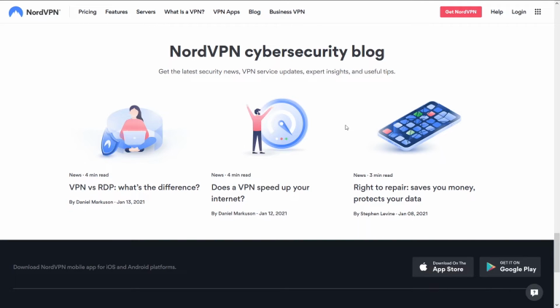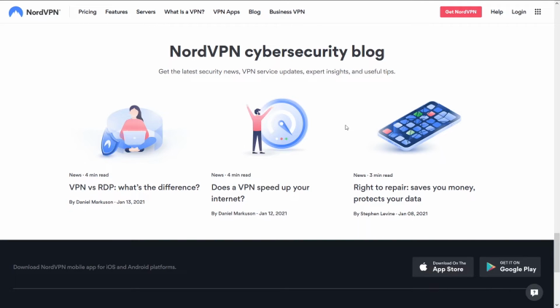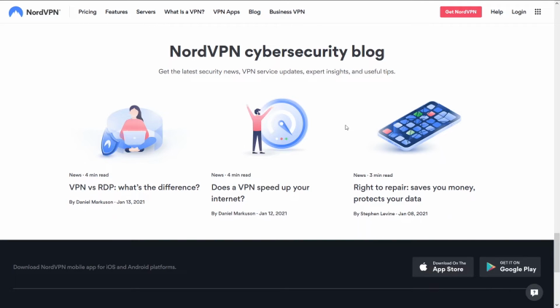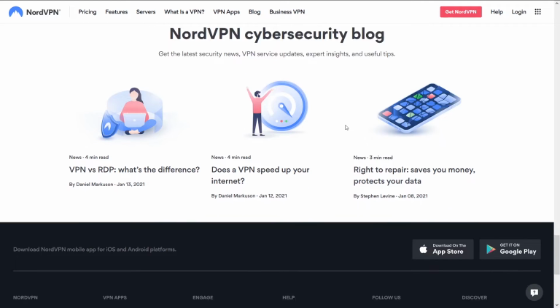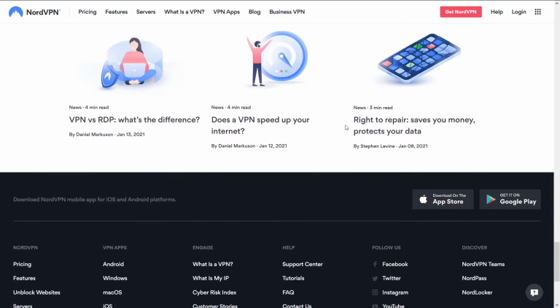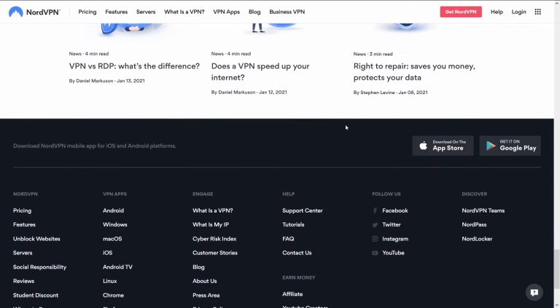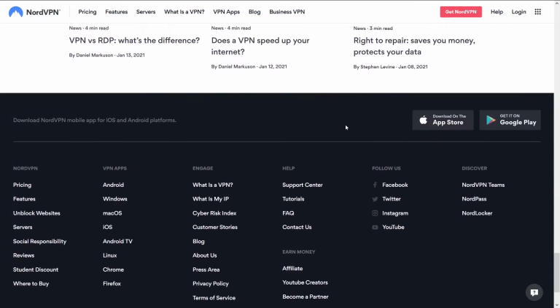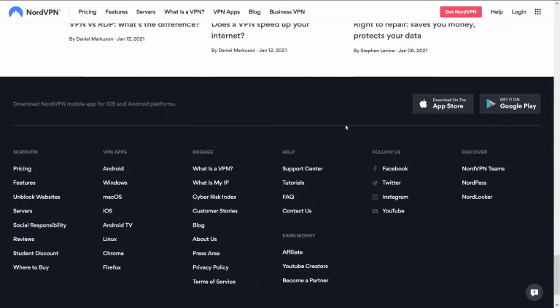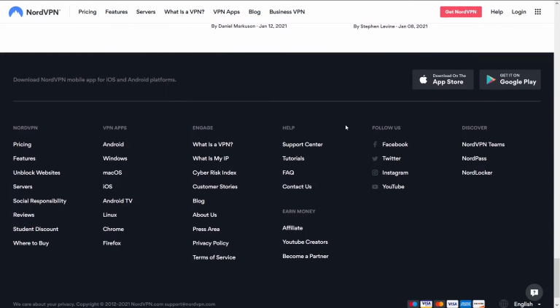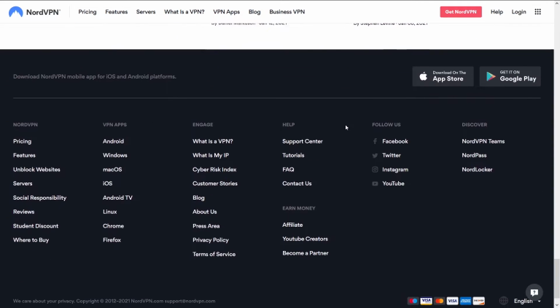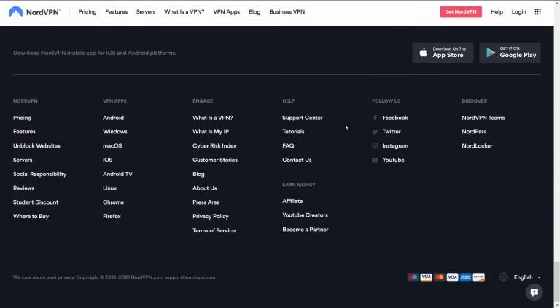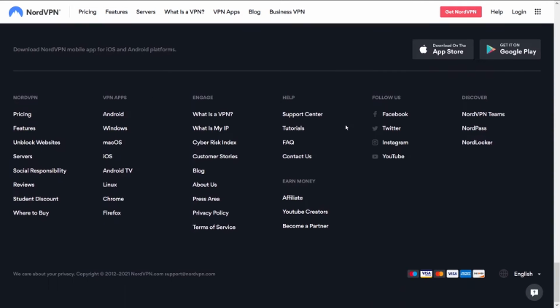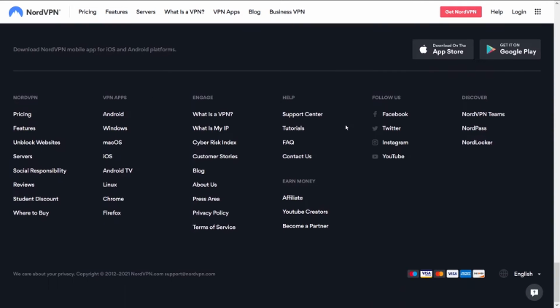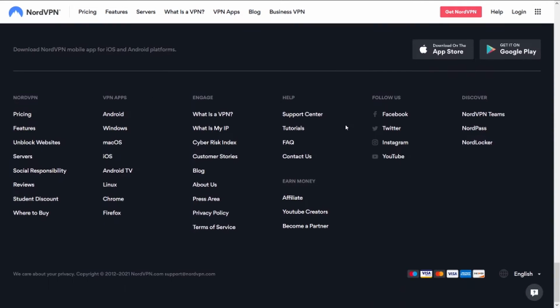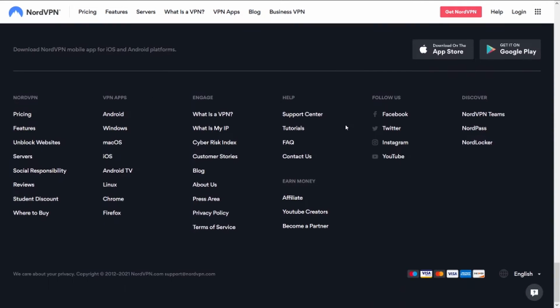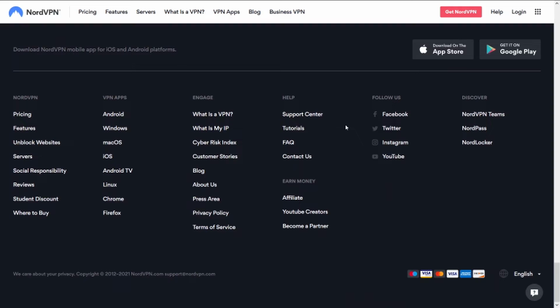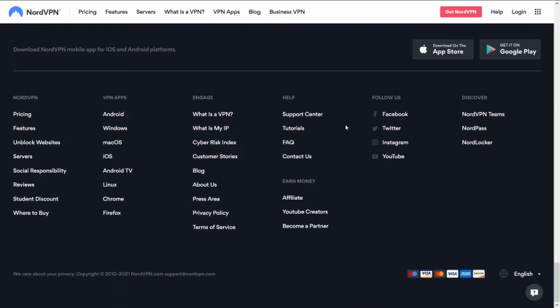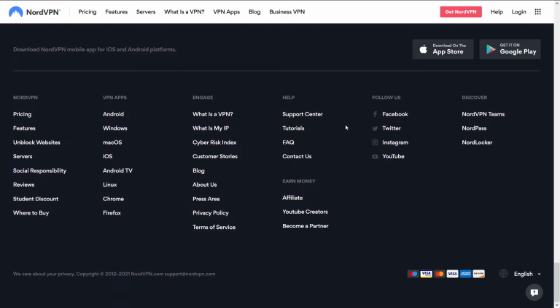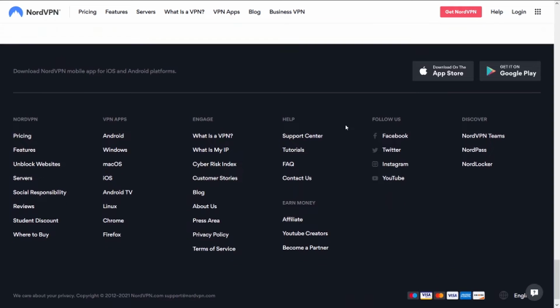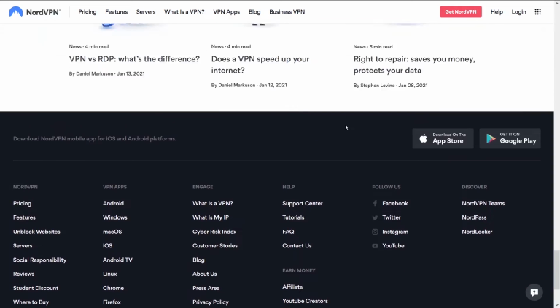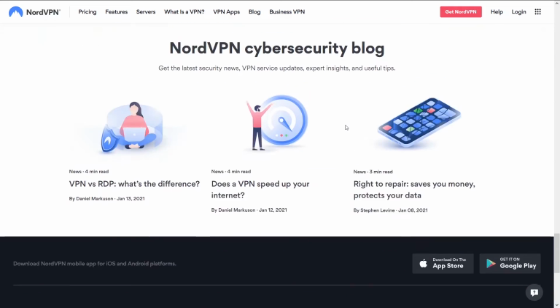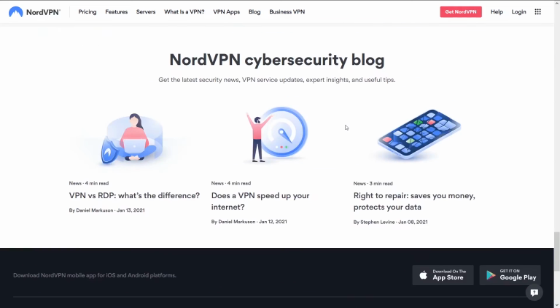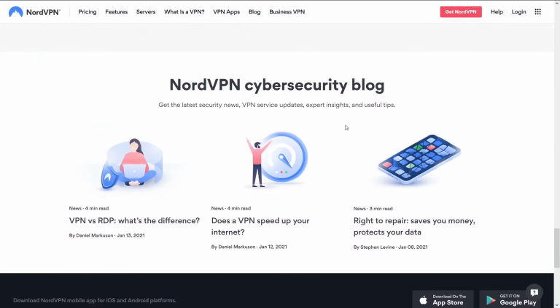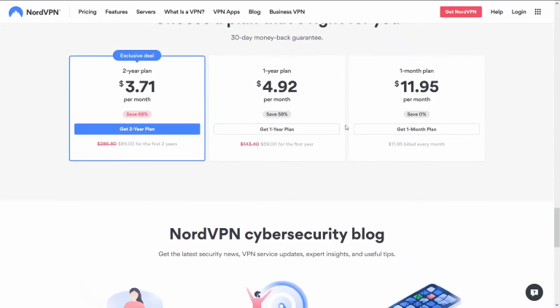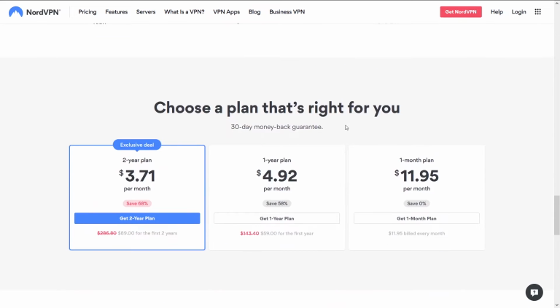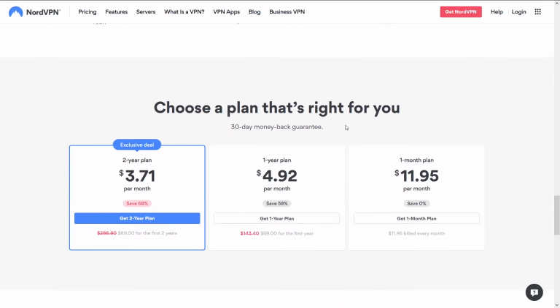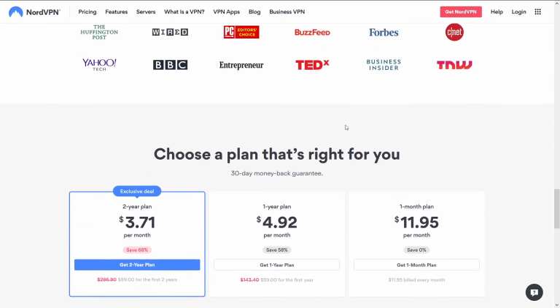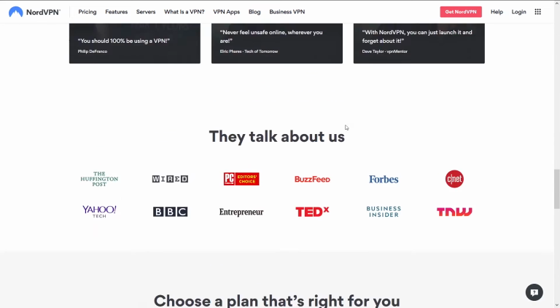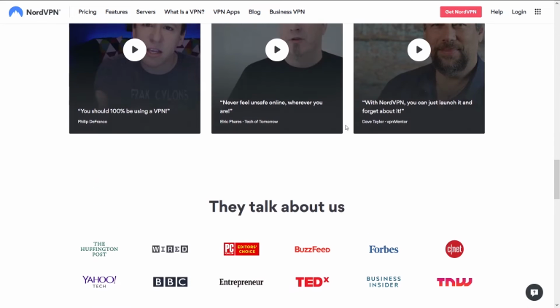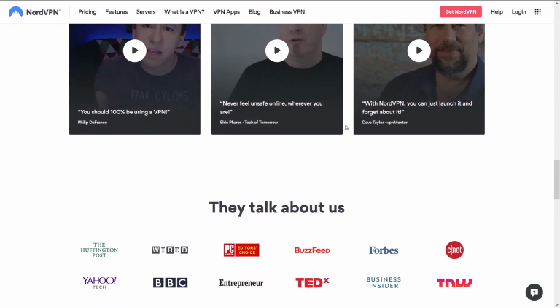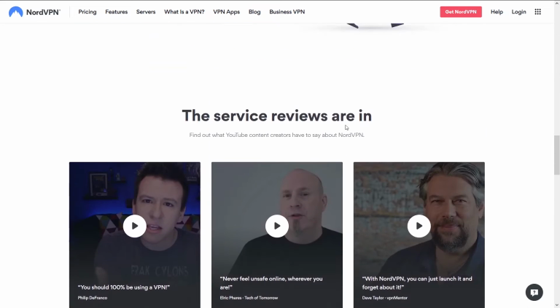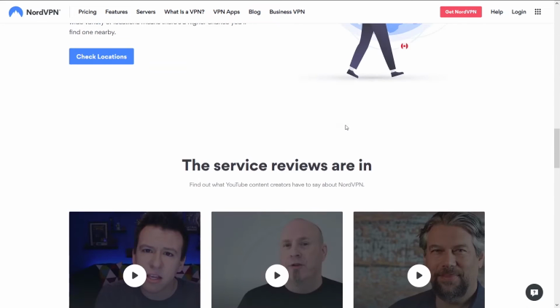You can access NordVPN and a potential discount below in the description.